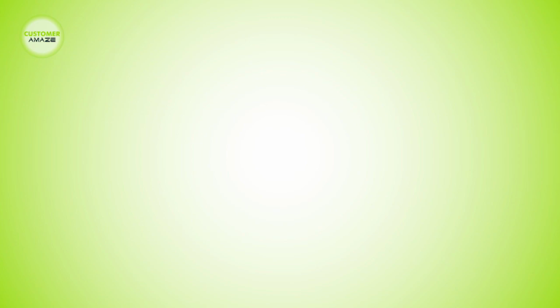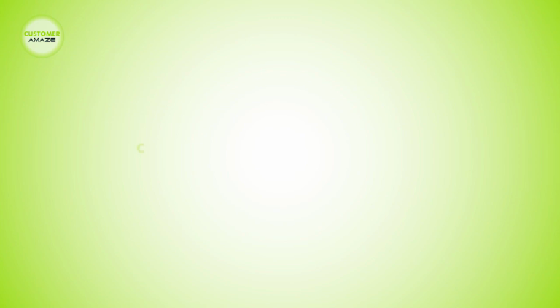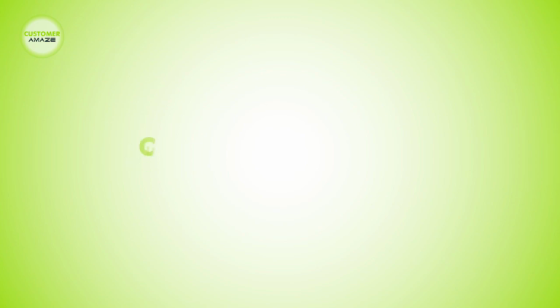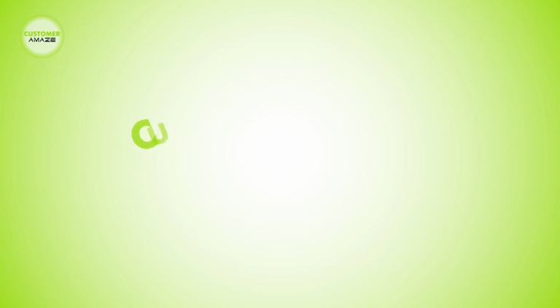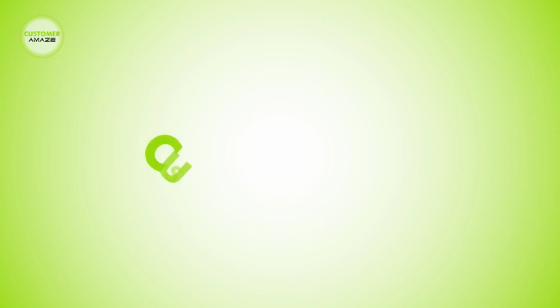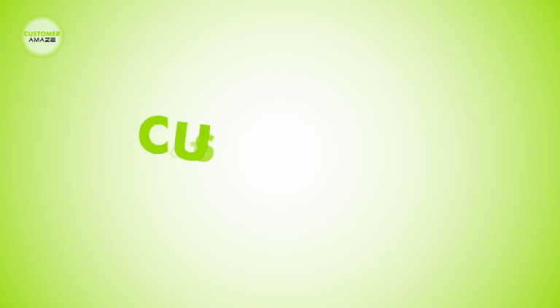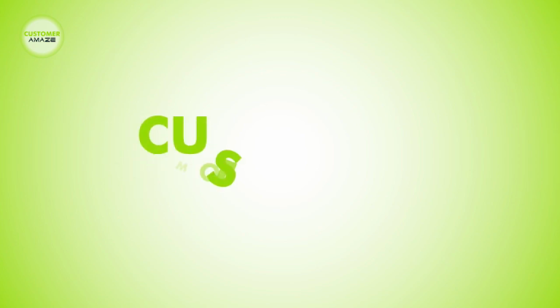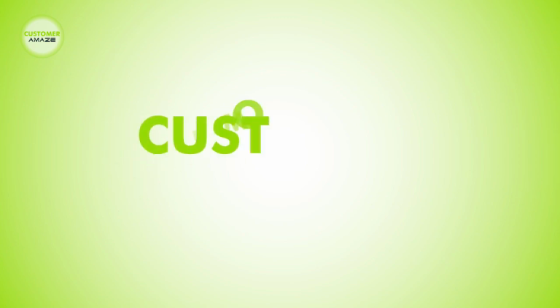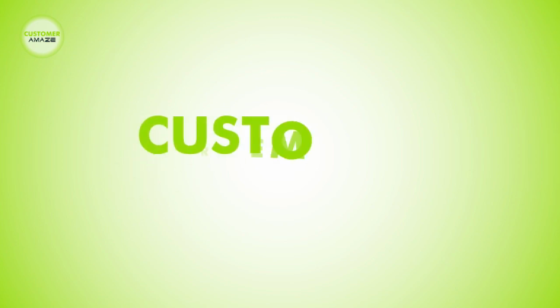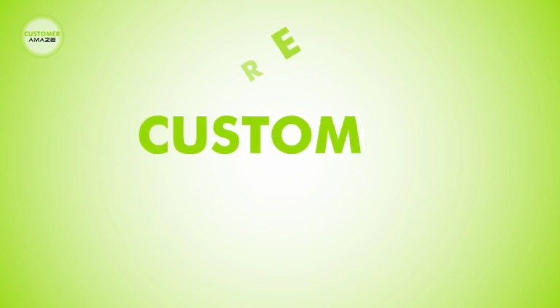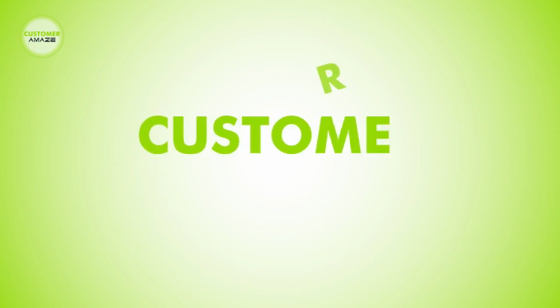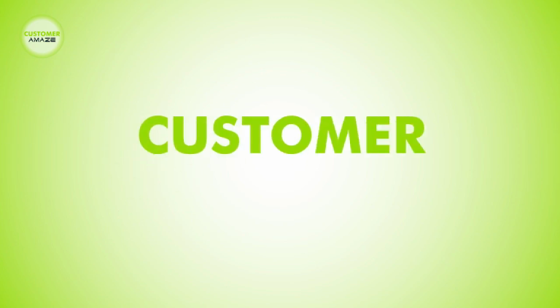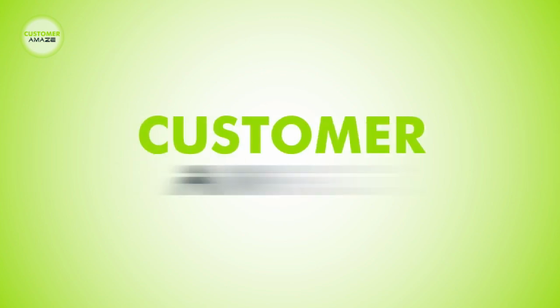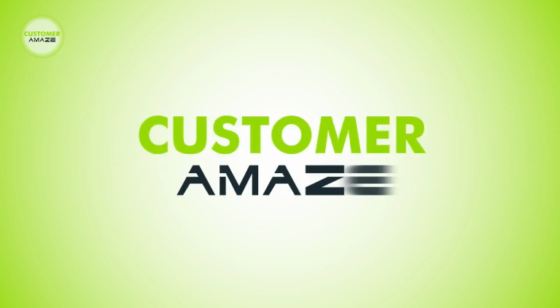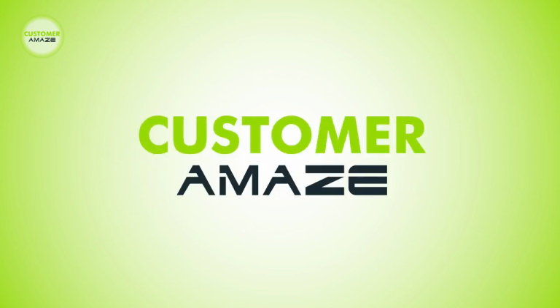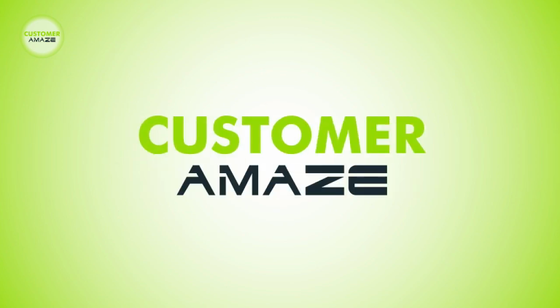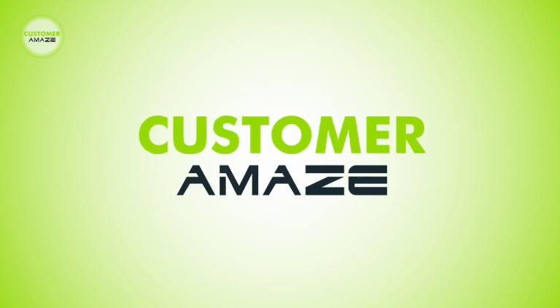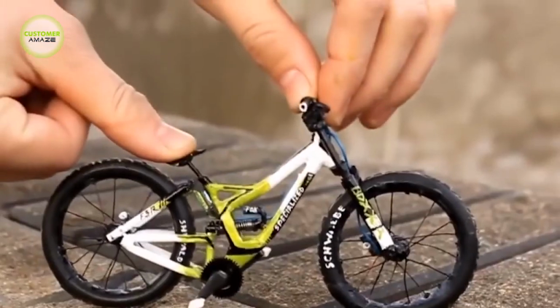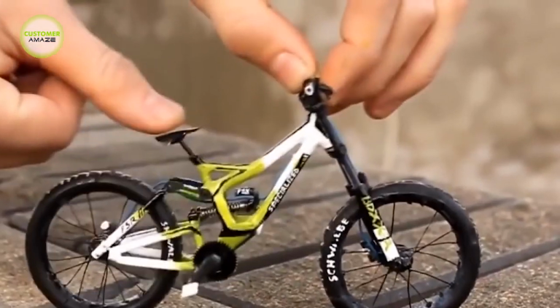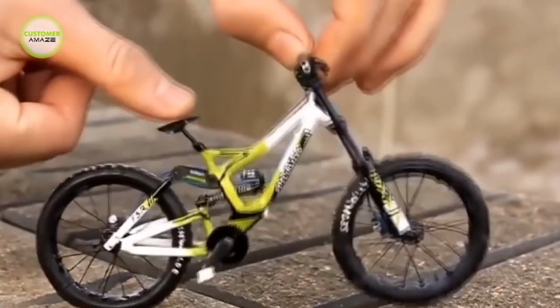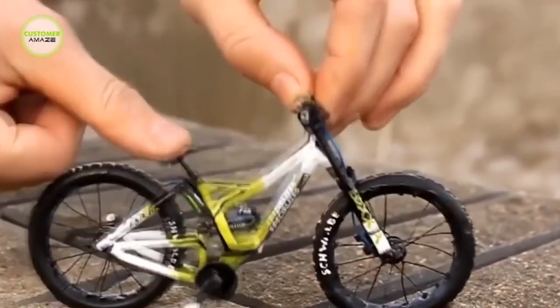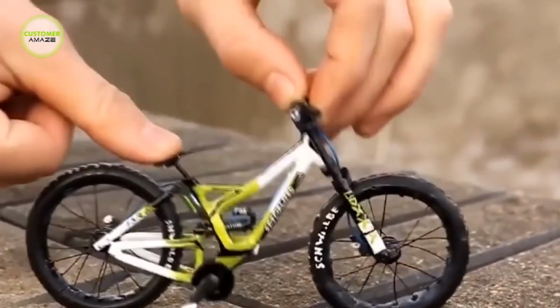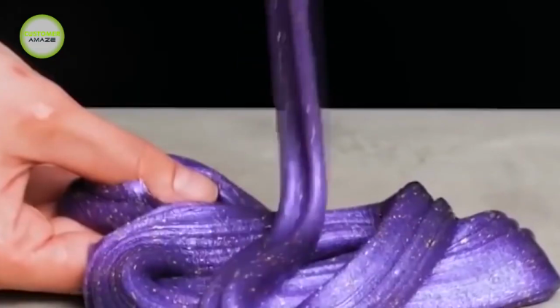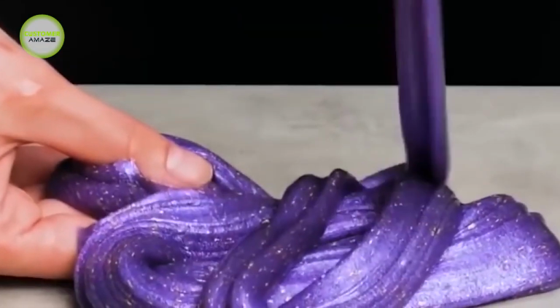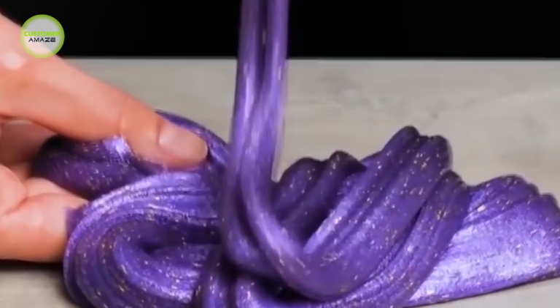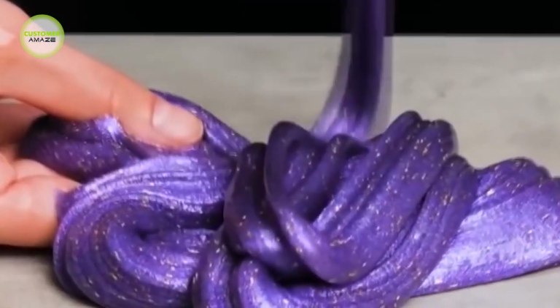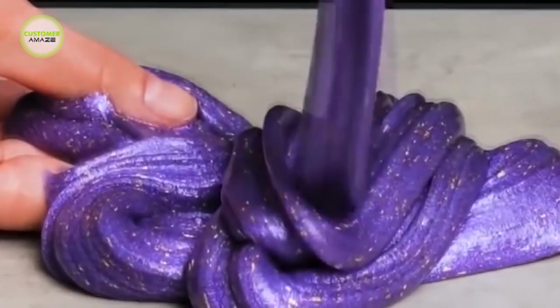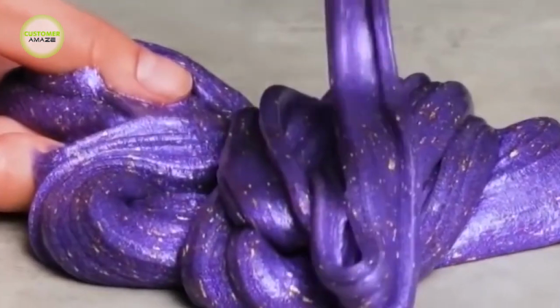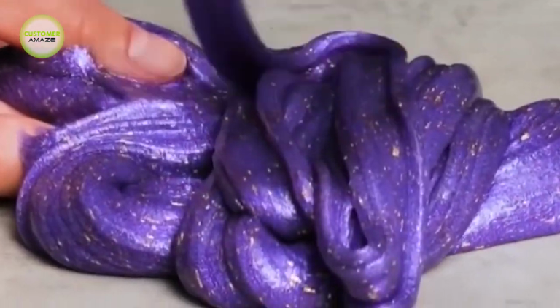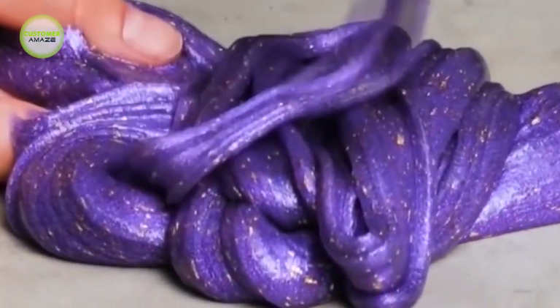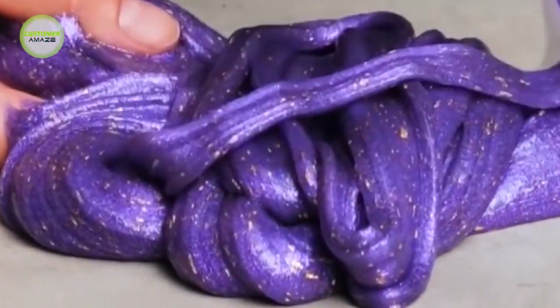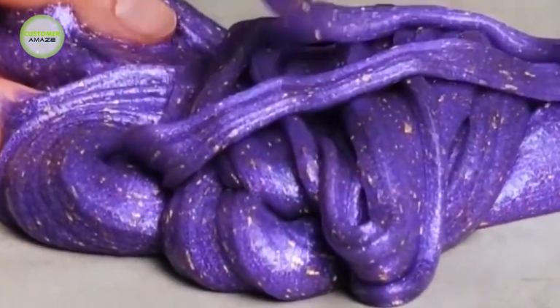Hello viewers, welcome back to our channel Customer Amaze. In this video you will see a lot of amazing new gadgets.